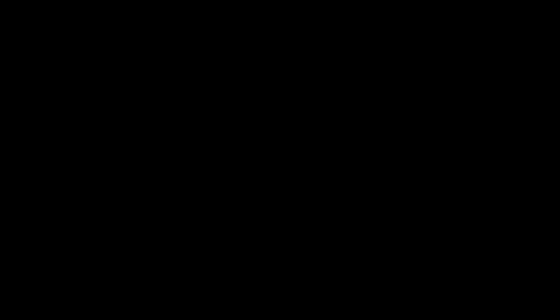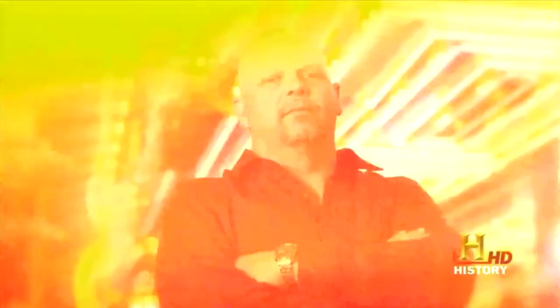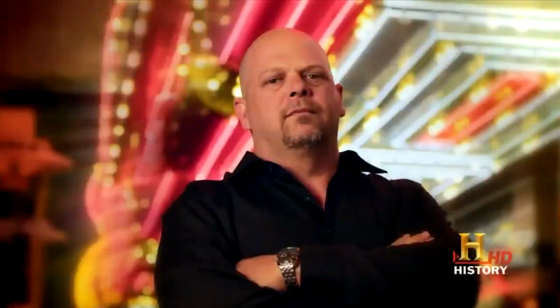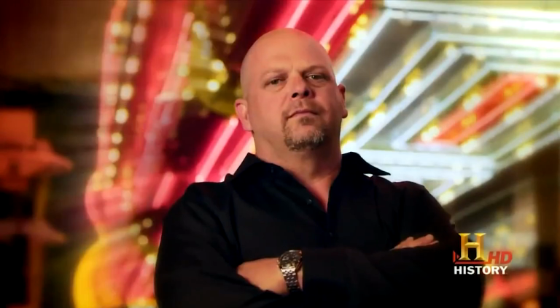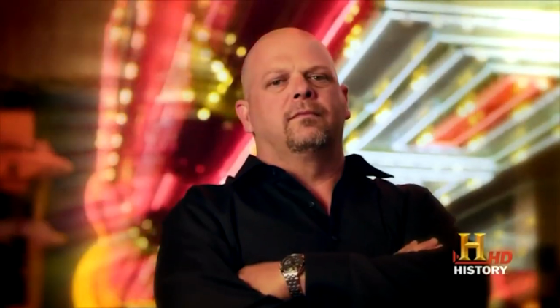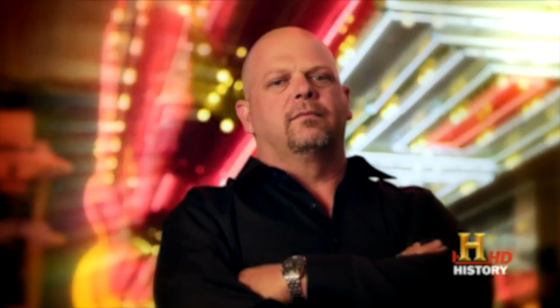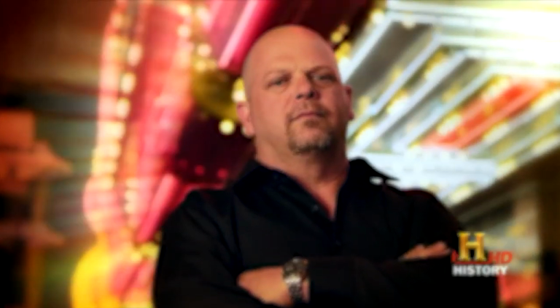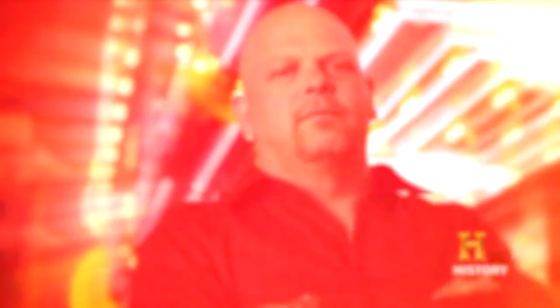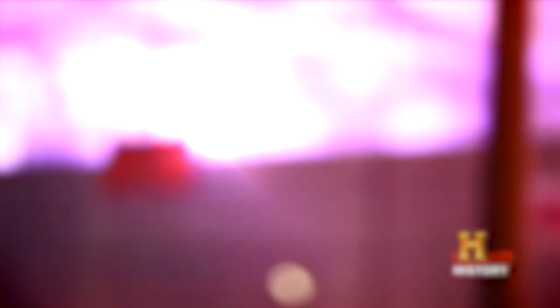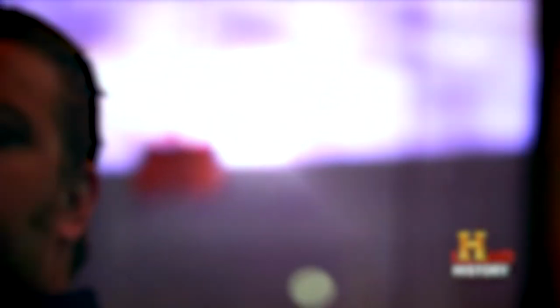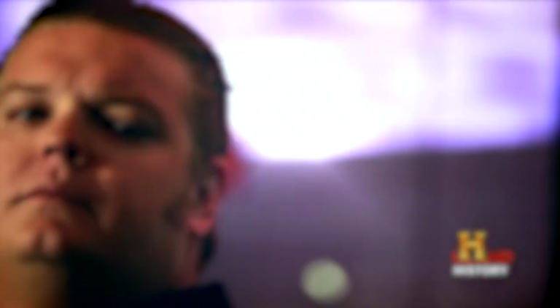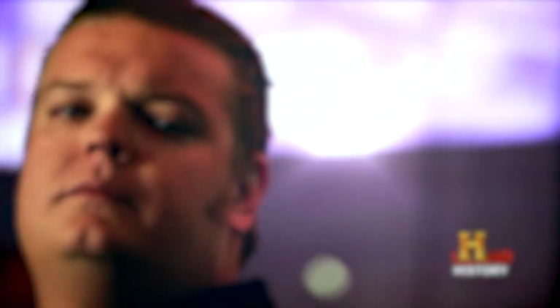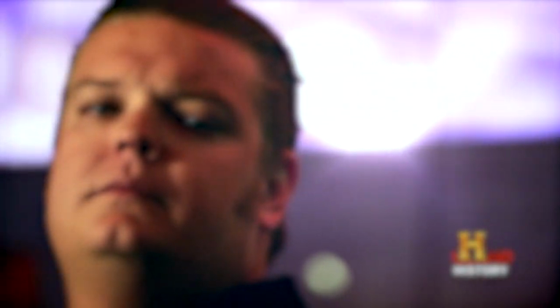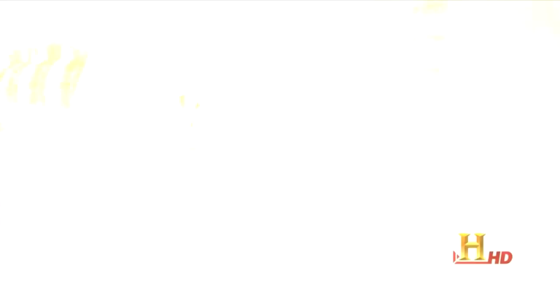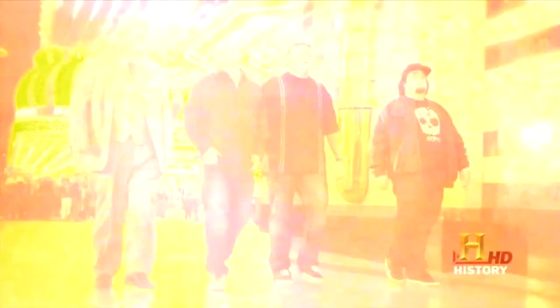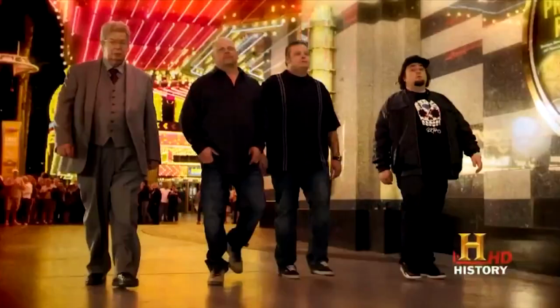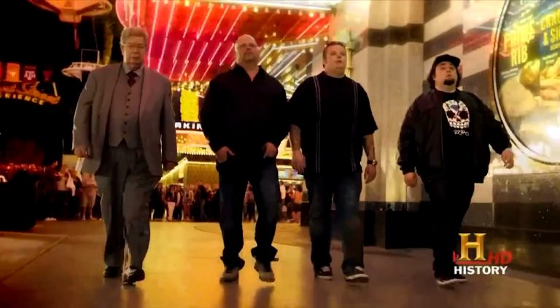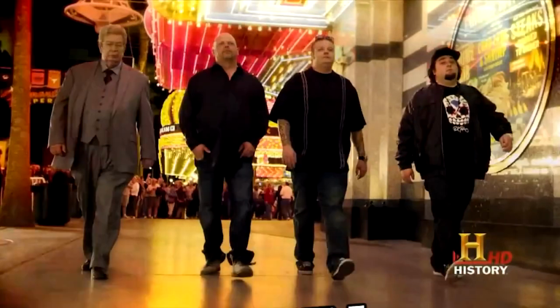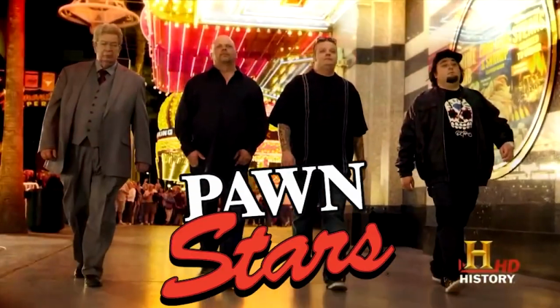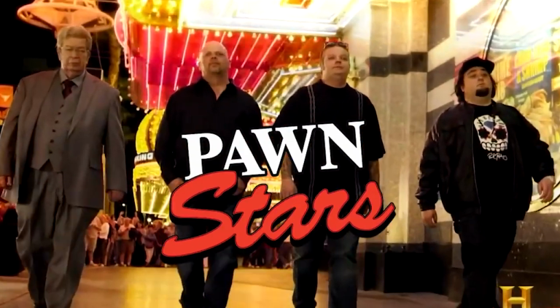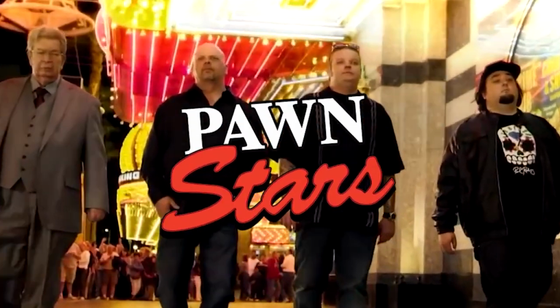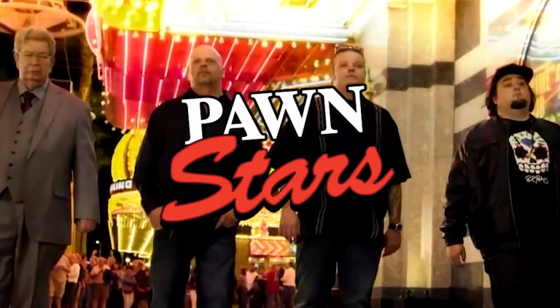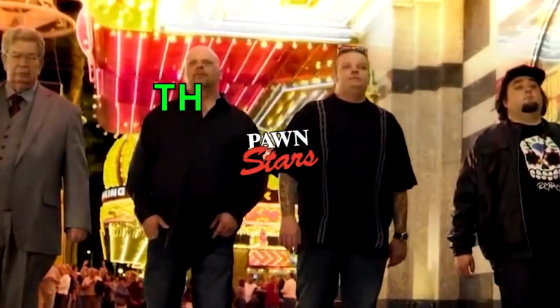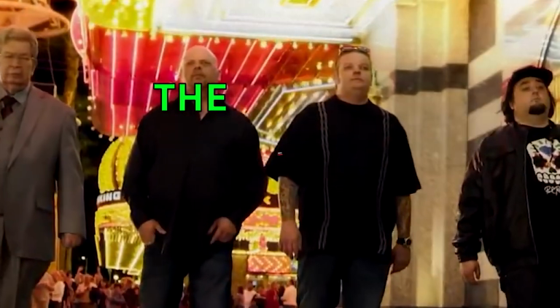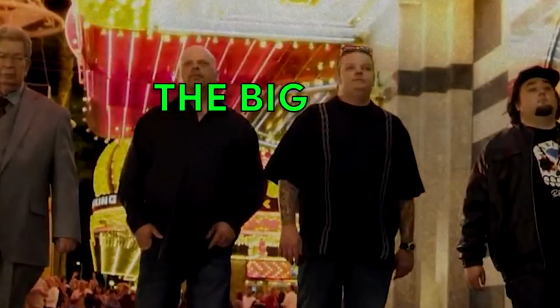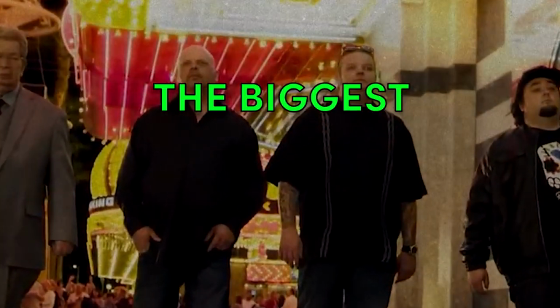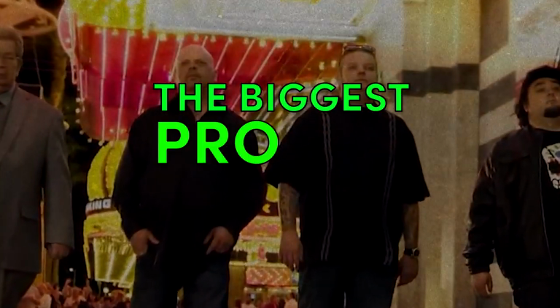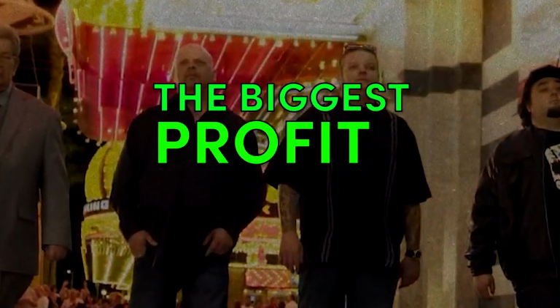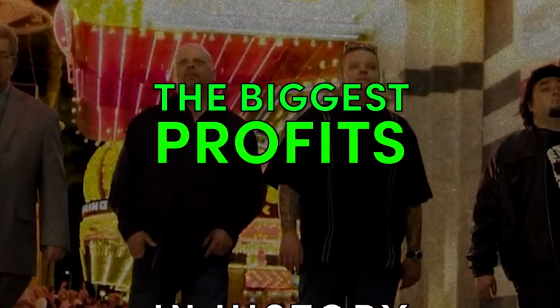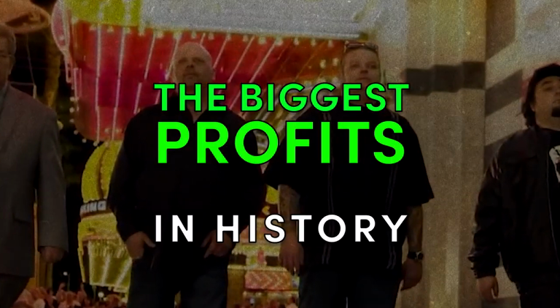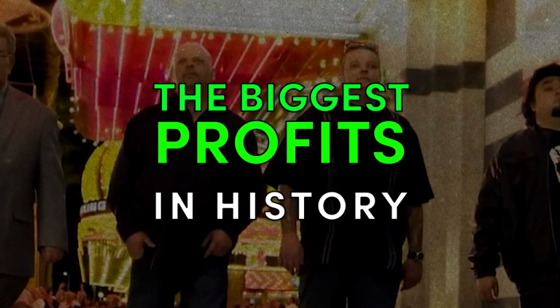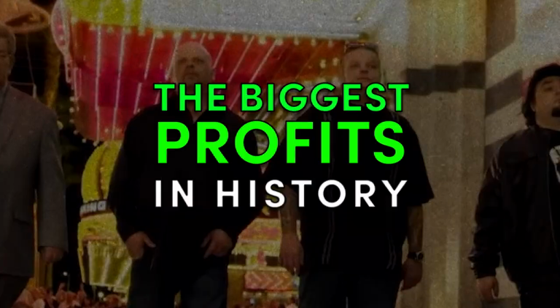Today we will show you all the moments when the Pawn Stars made the biggest profits in history.